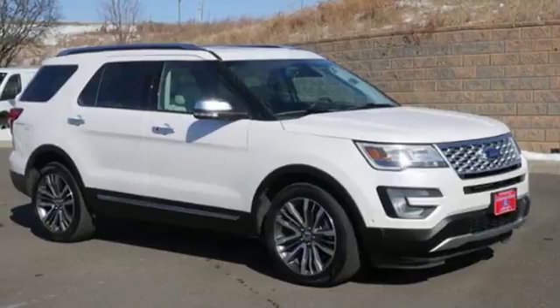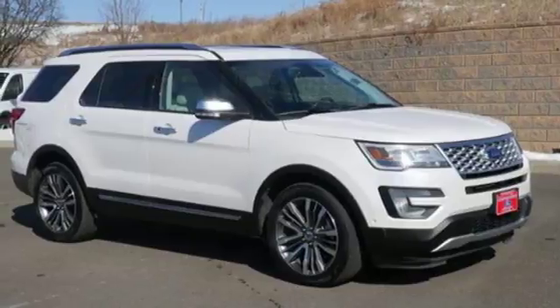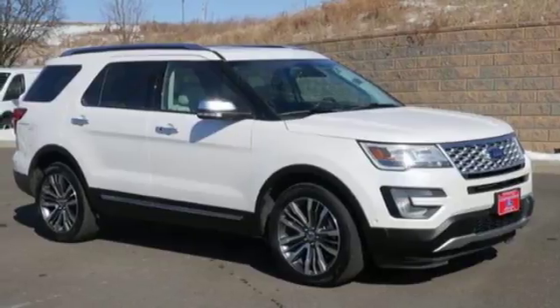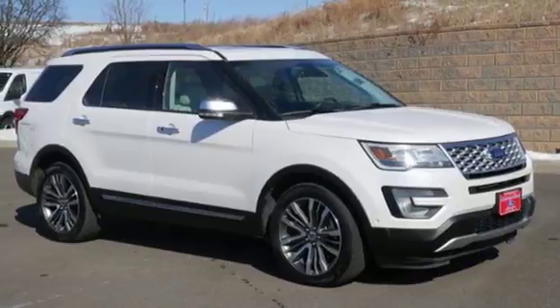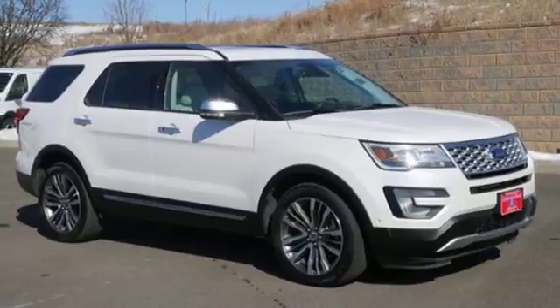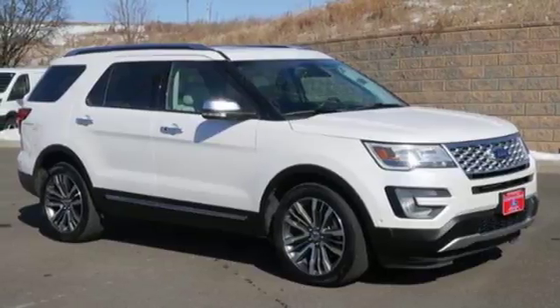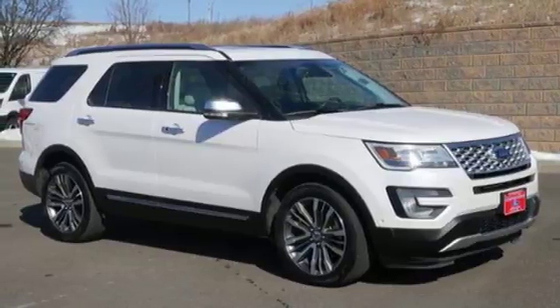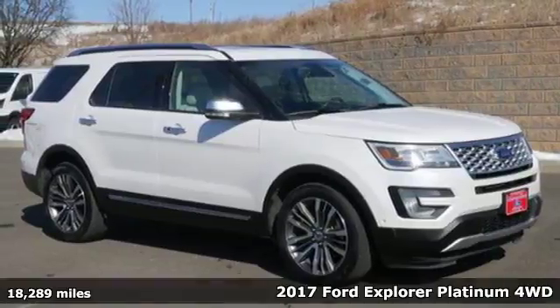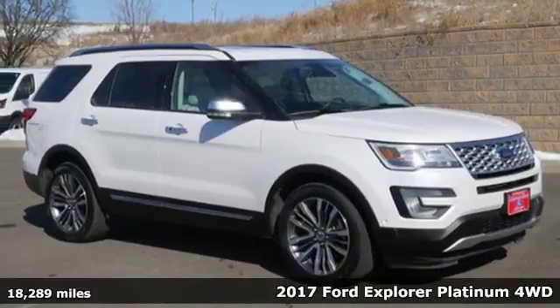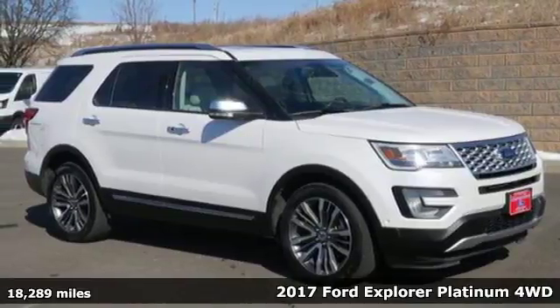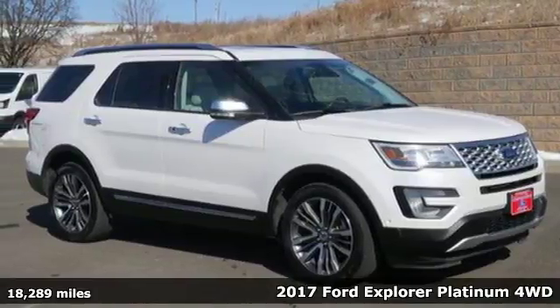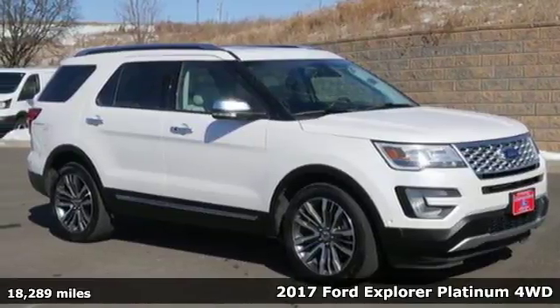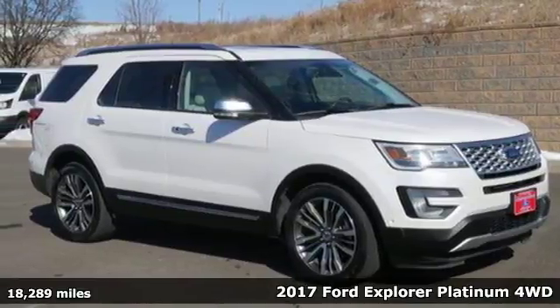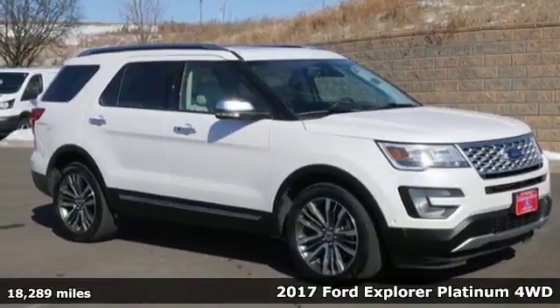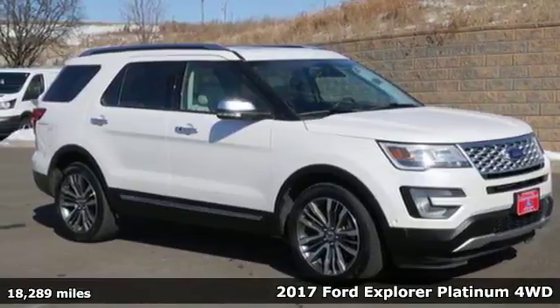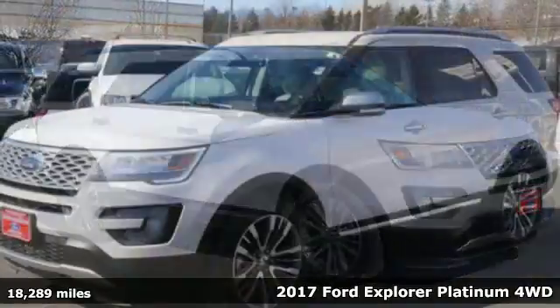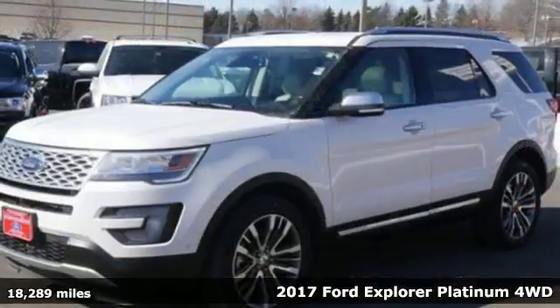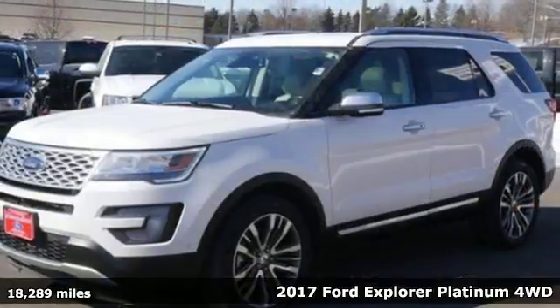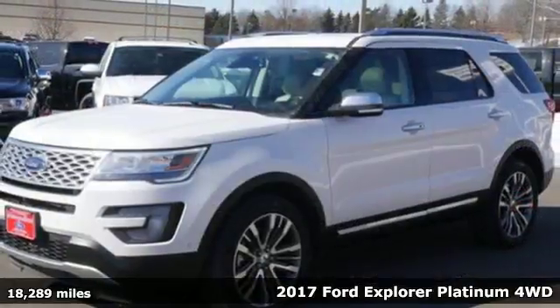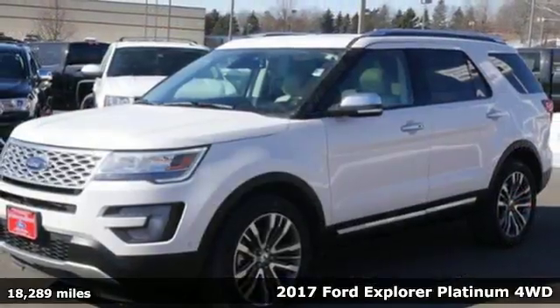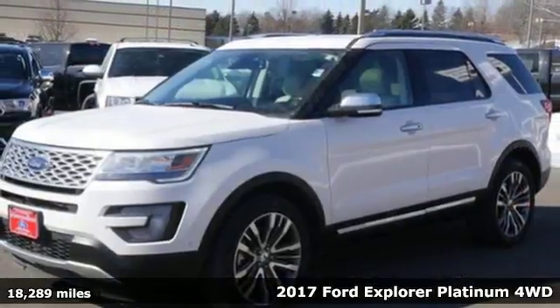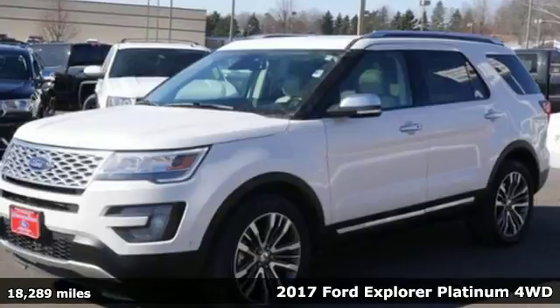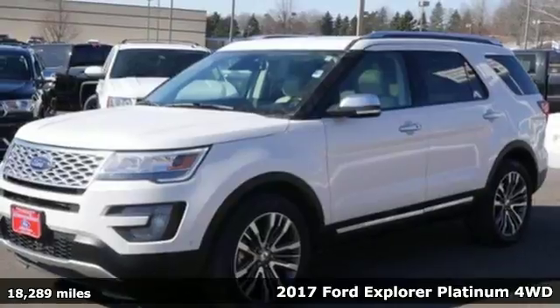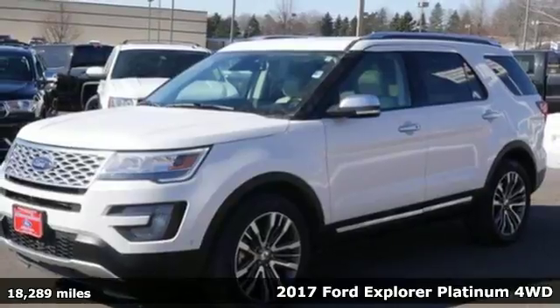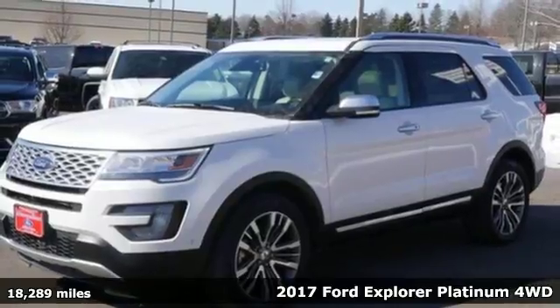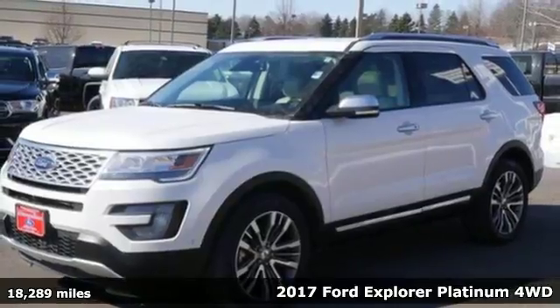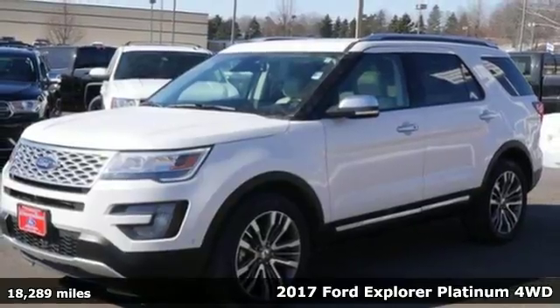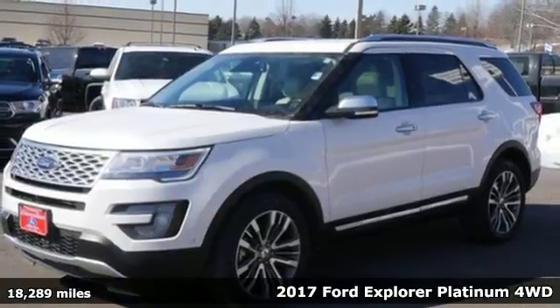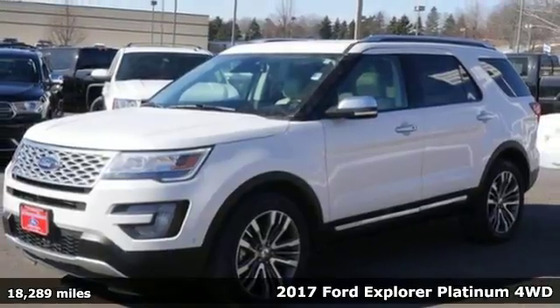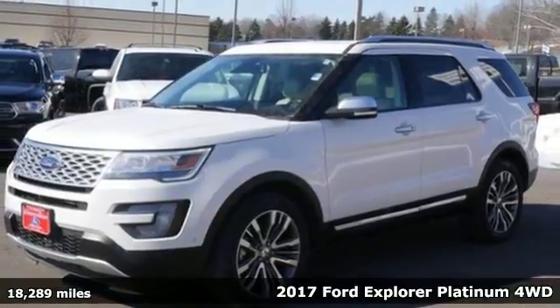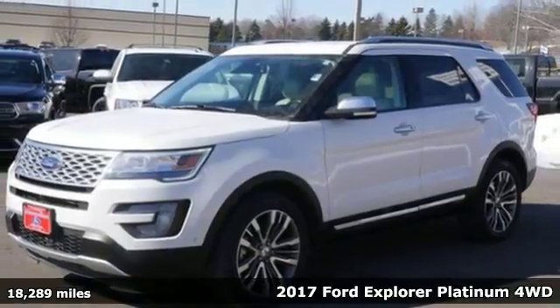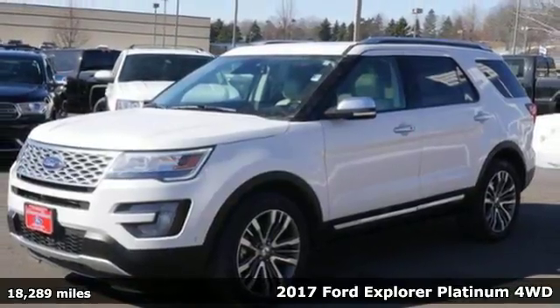Here's a 2017 Ford Explorer. Endless possibilities with the confidence to go beyond paved roads.